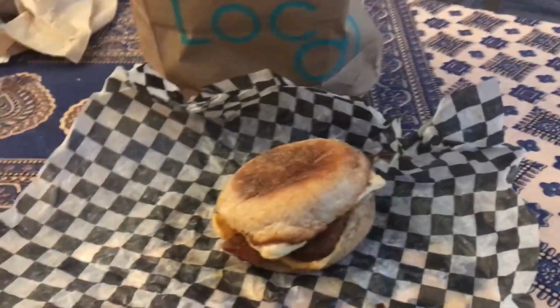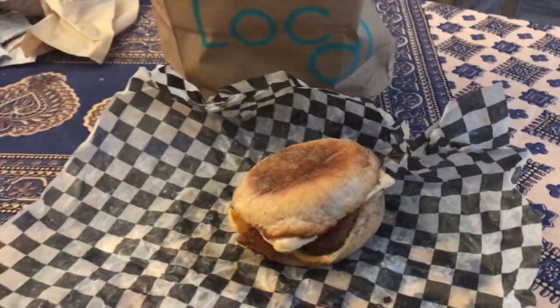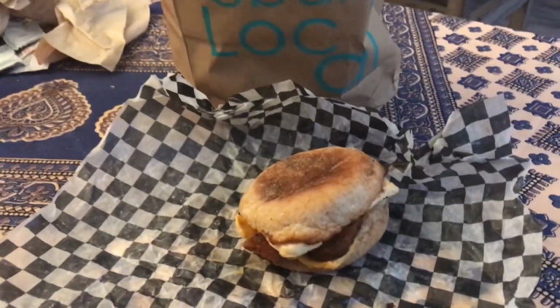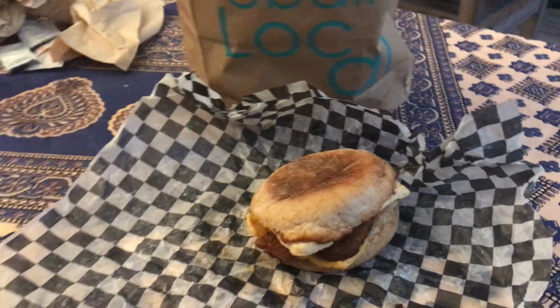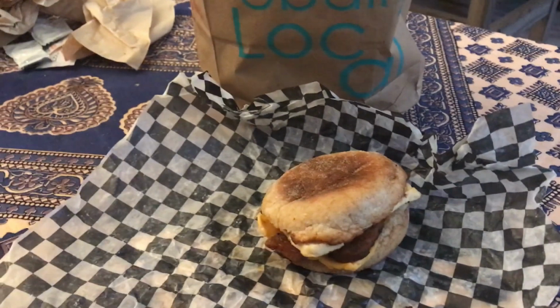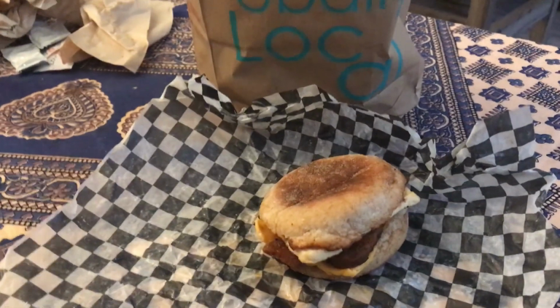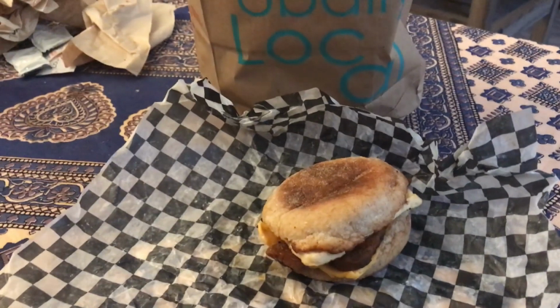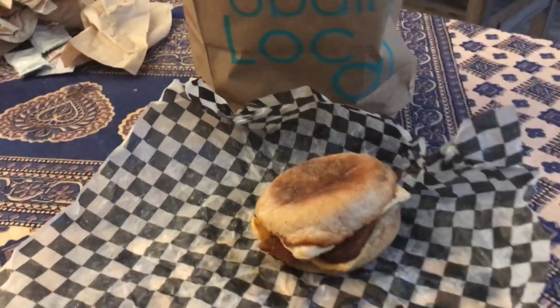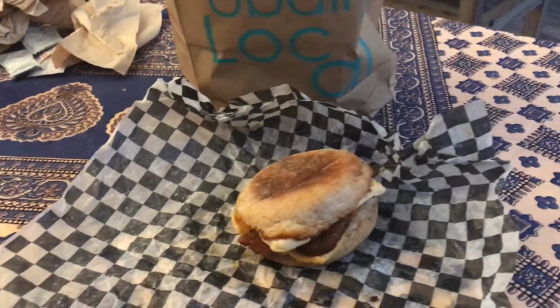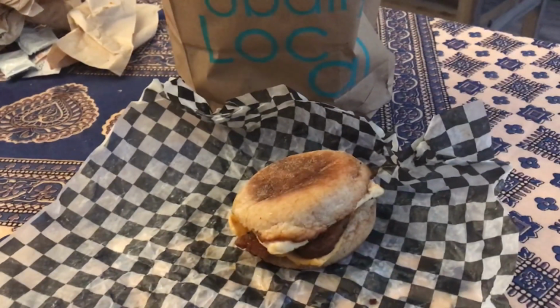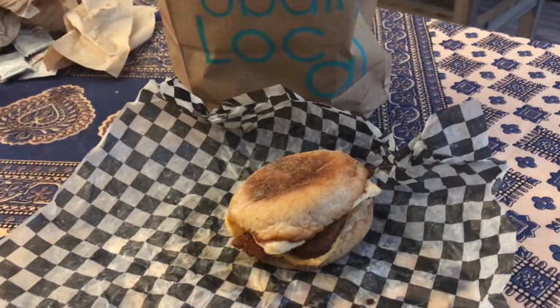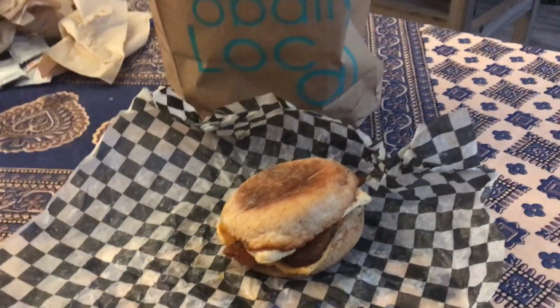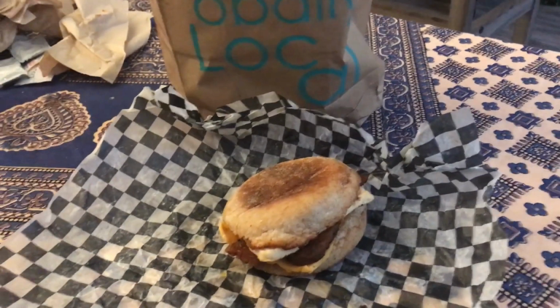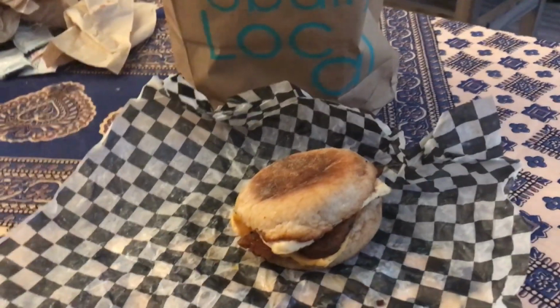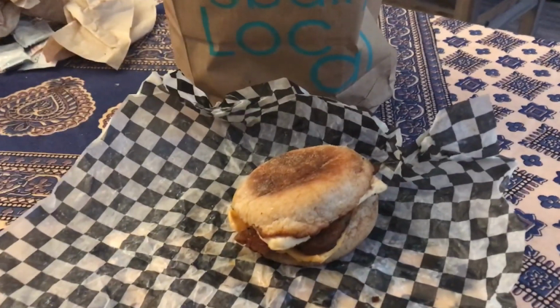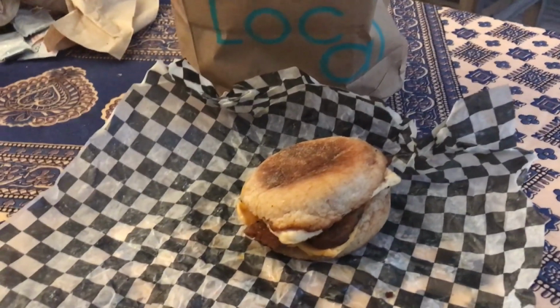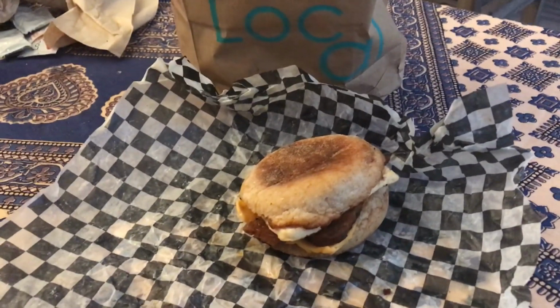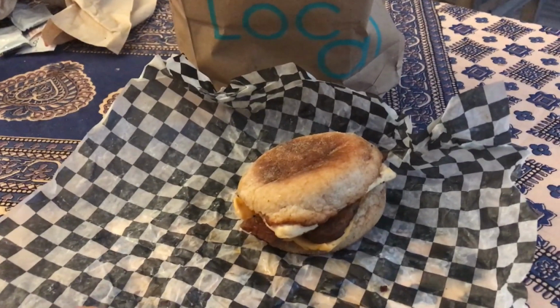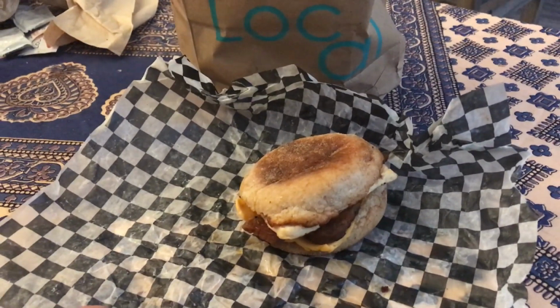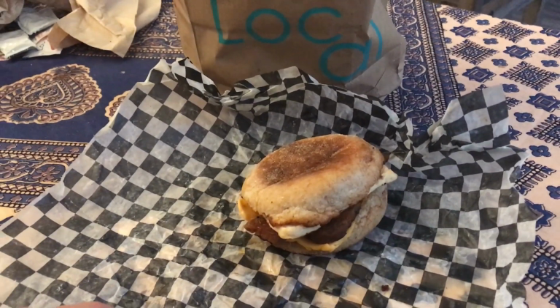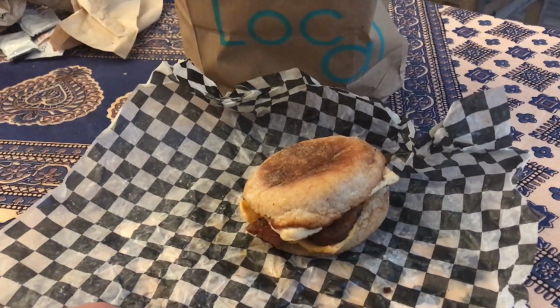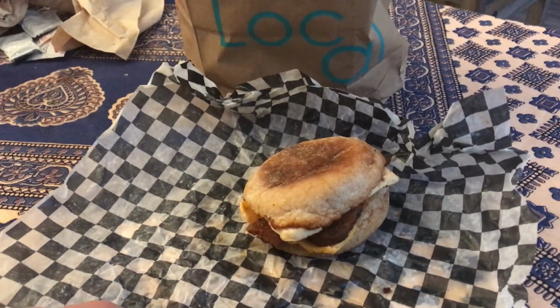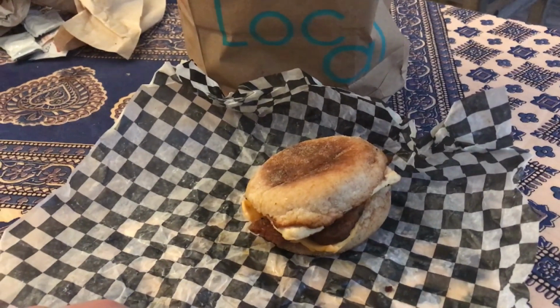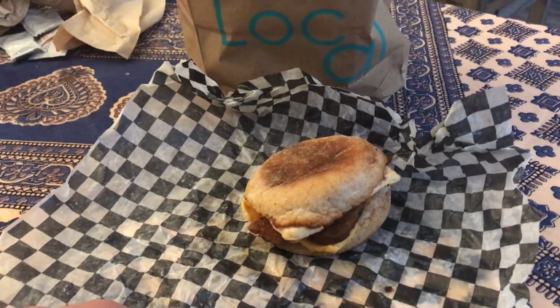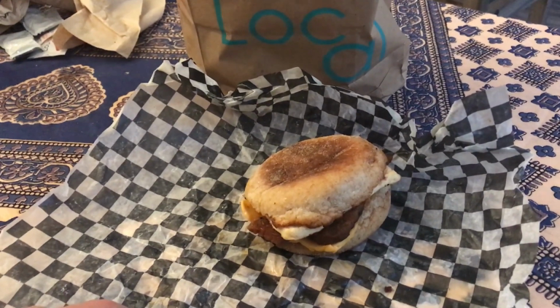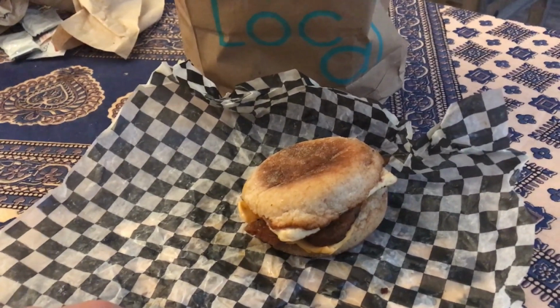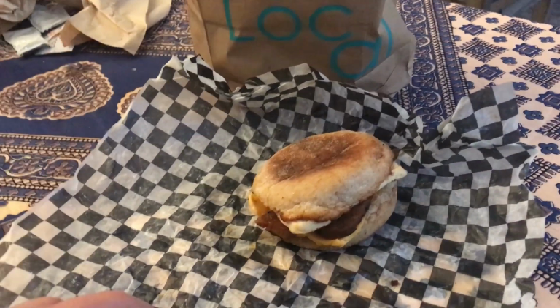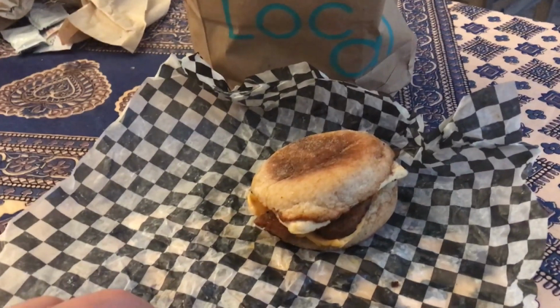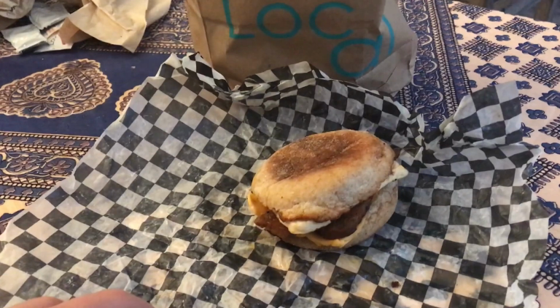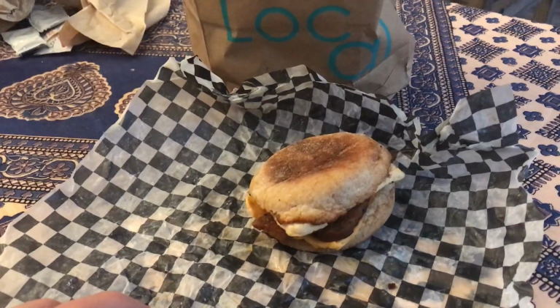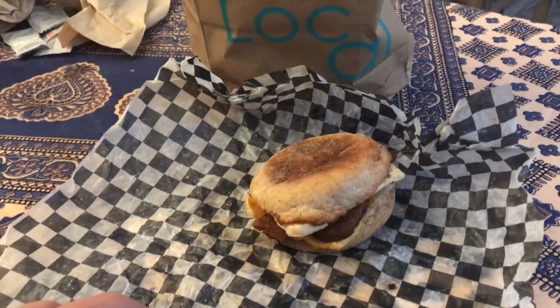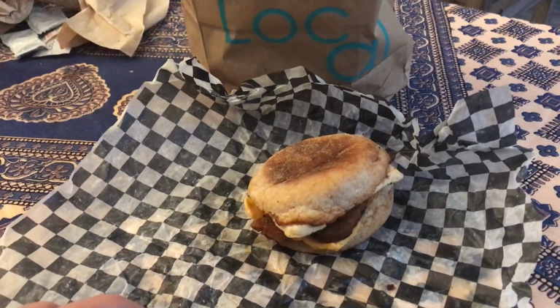Super cheap — it's like less than $3. Unhealthy, but tasty. Filled with protein.